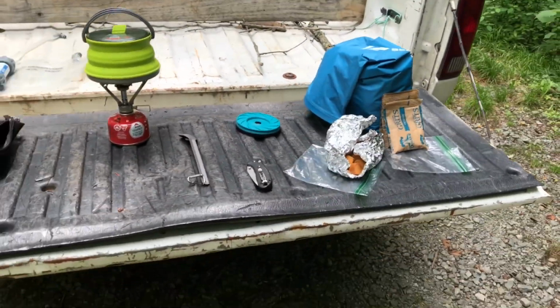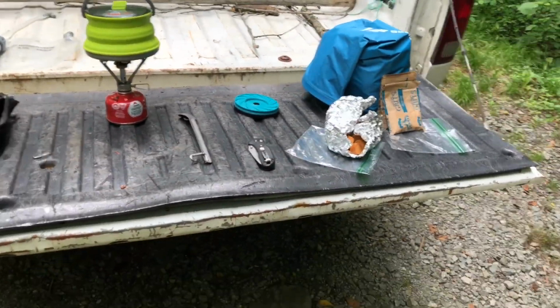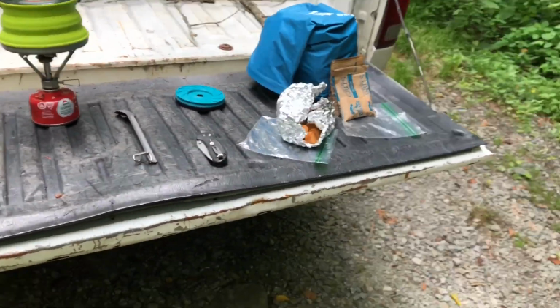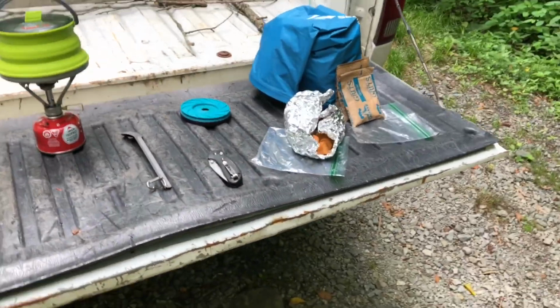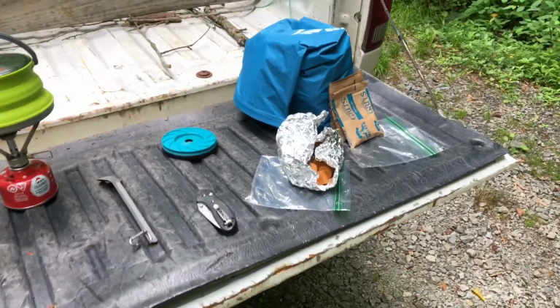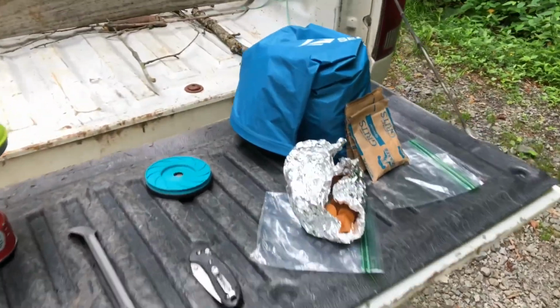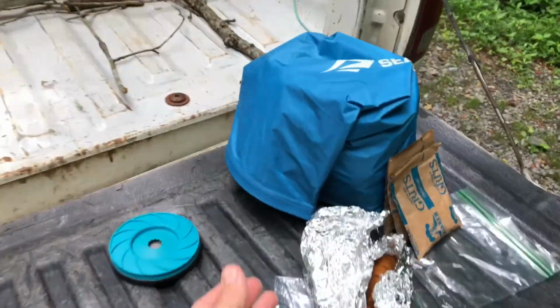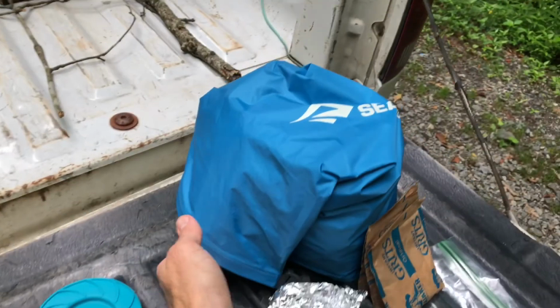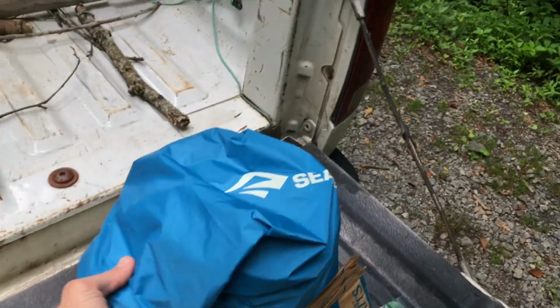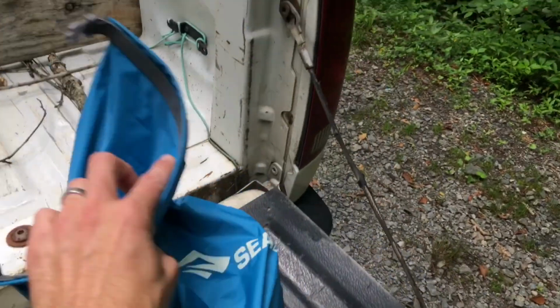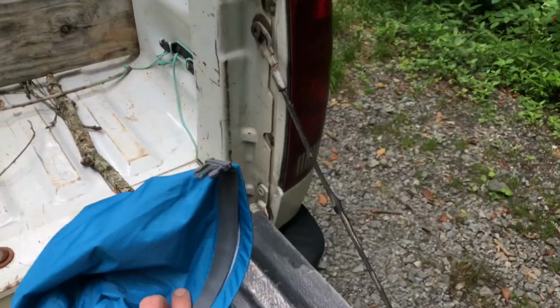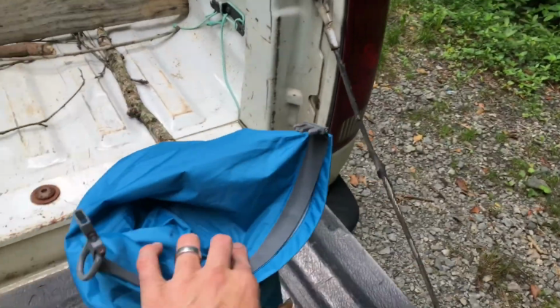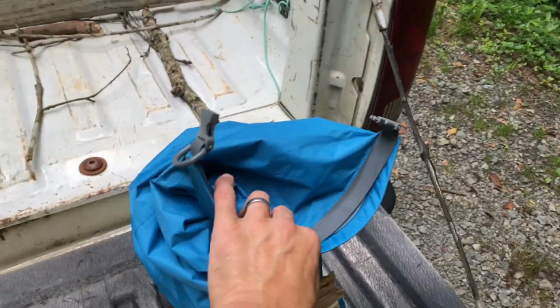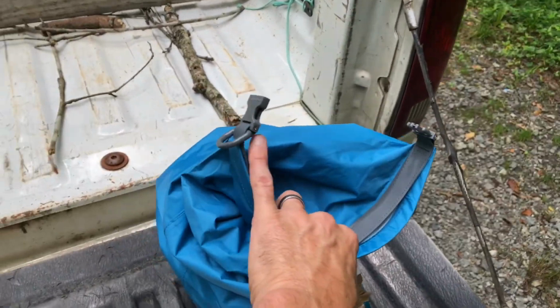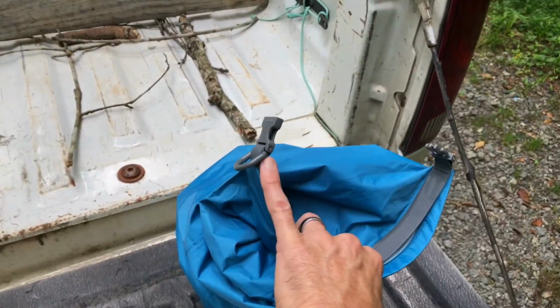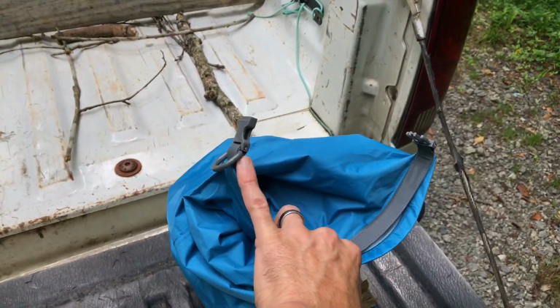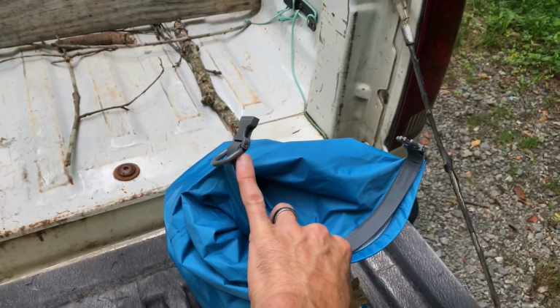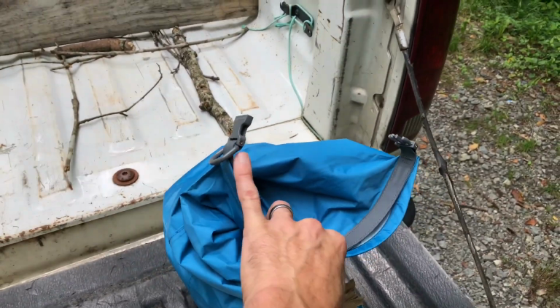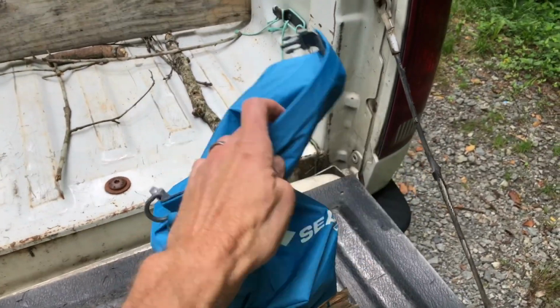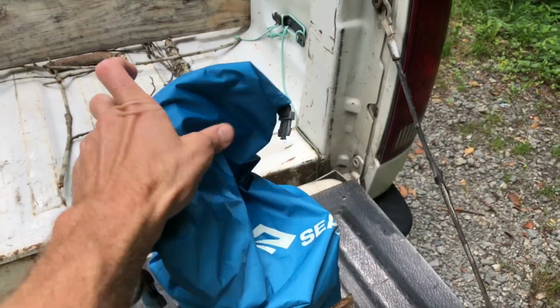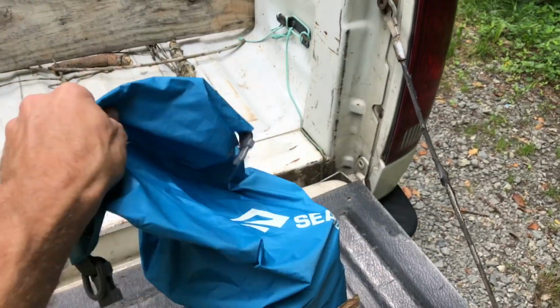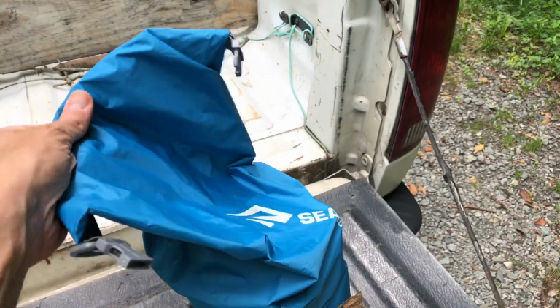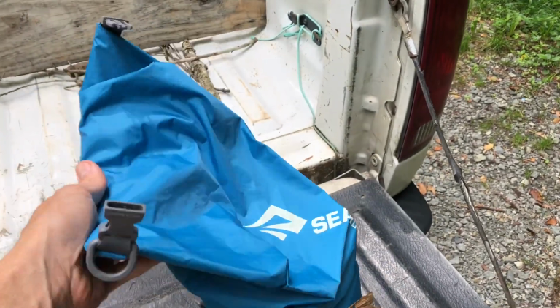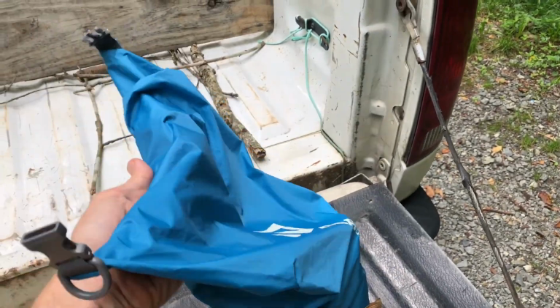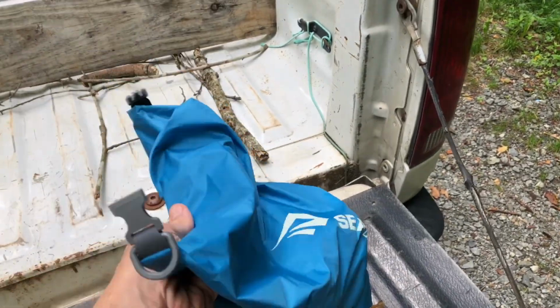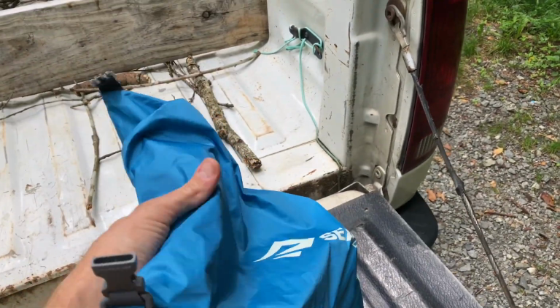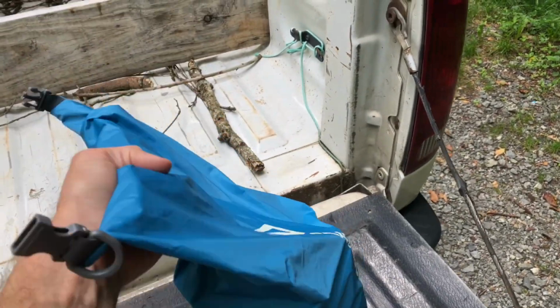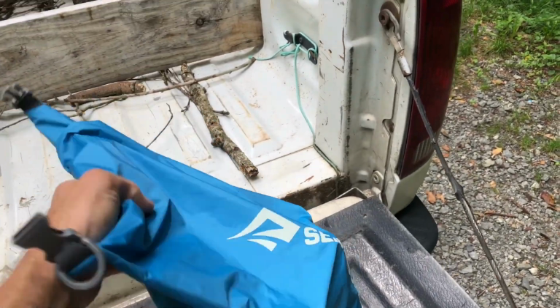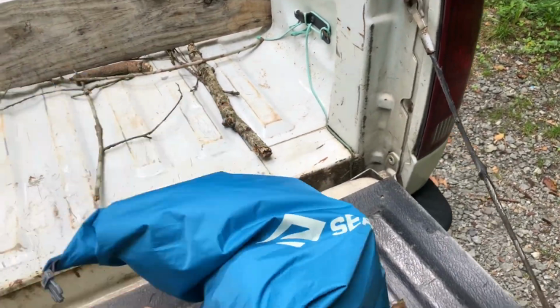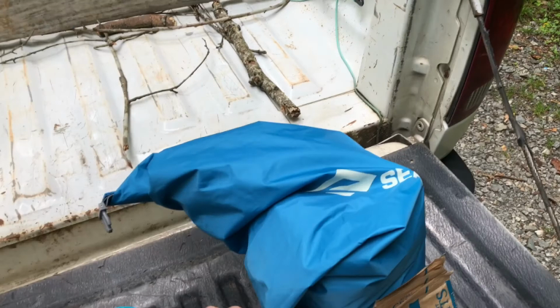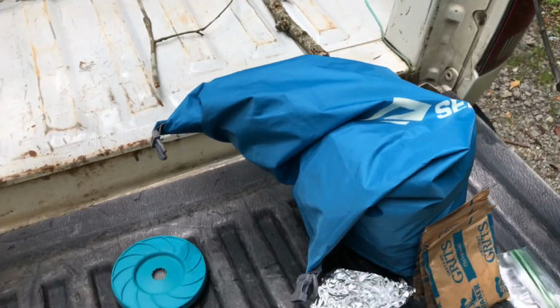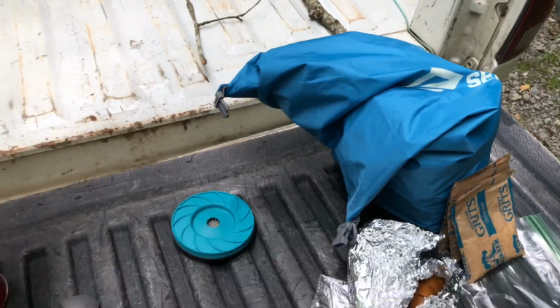It's got a little clip on the side so you can hang it up in a tree. Squishes all the air out and stuff.